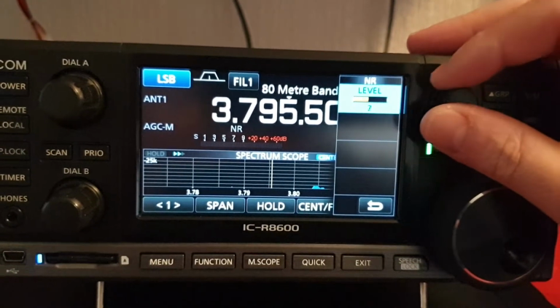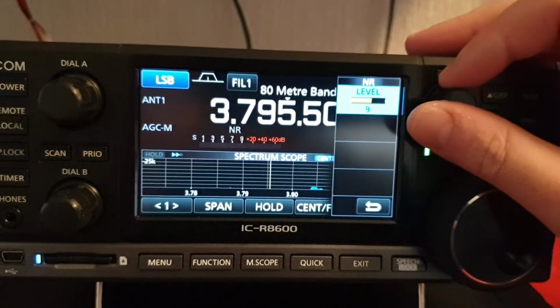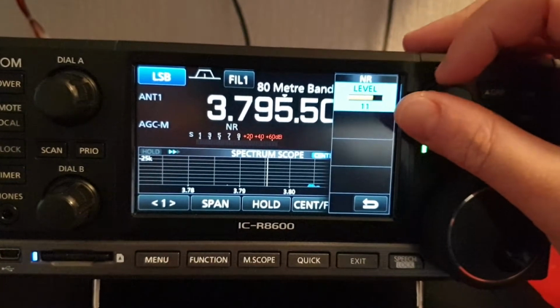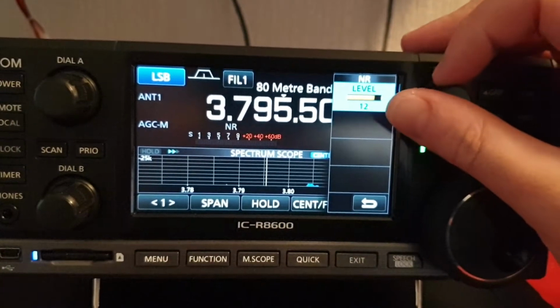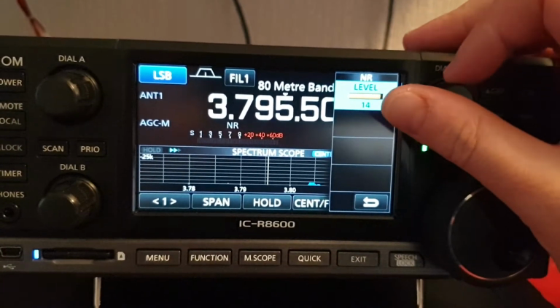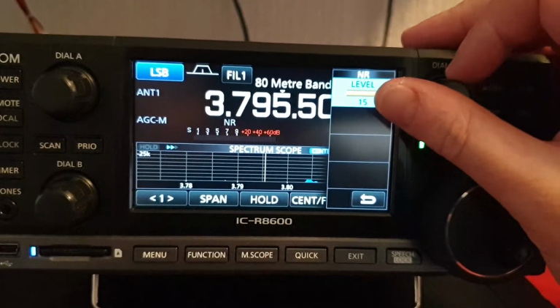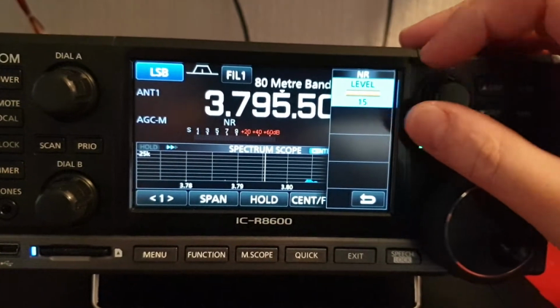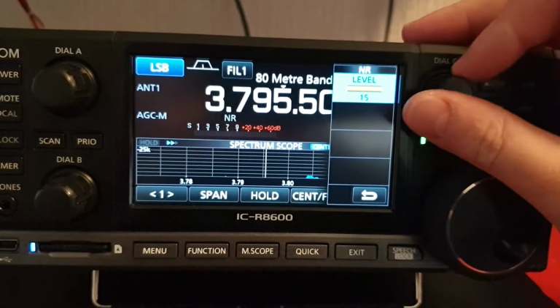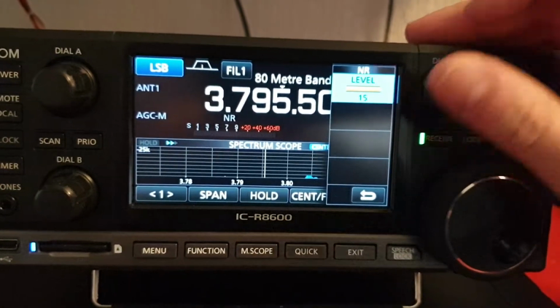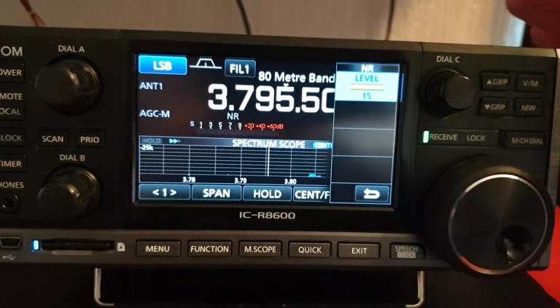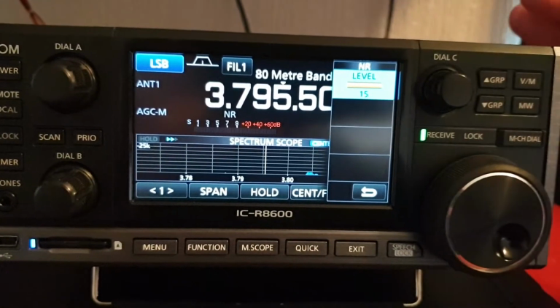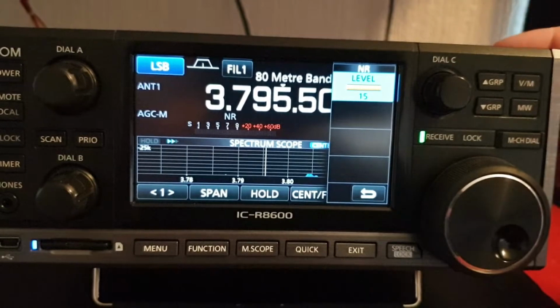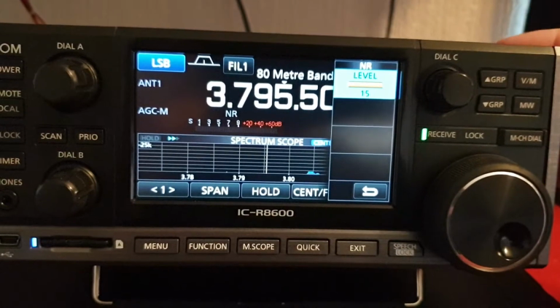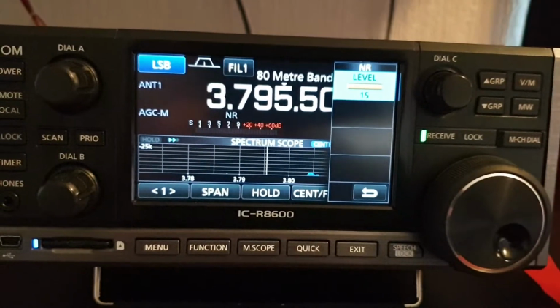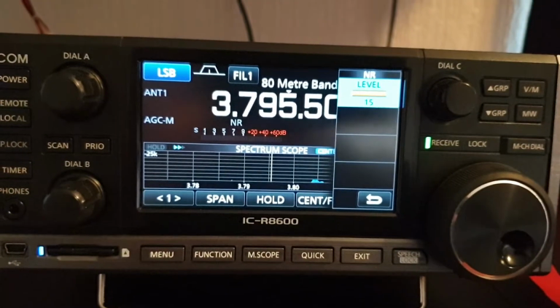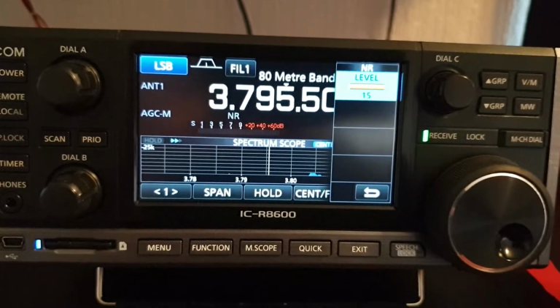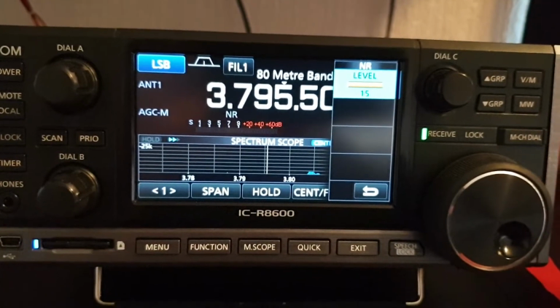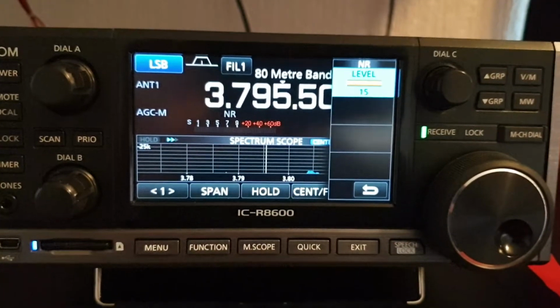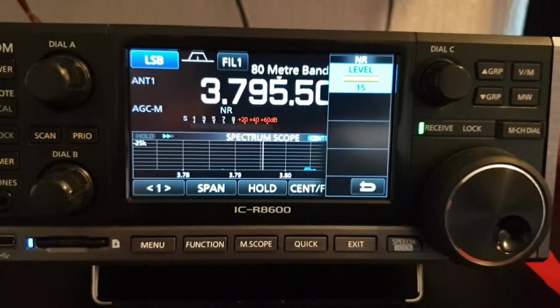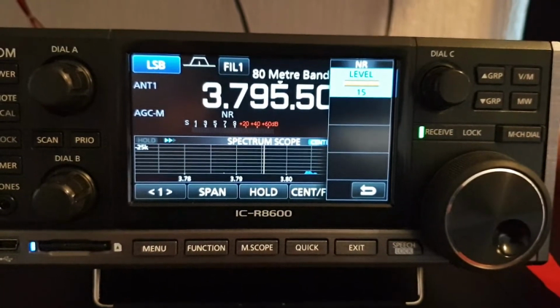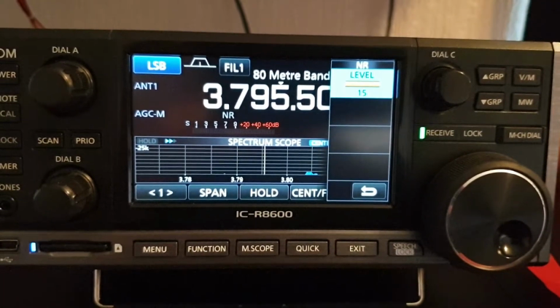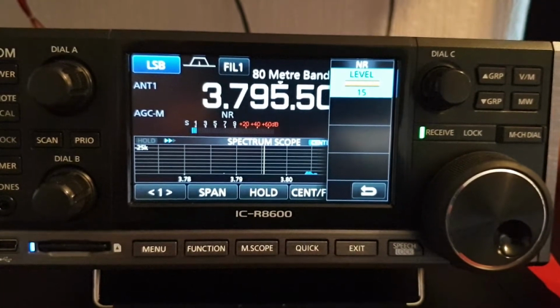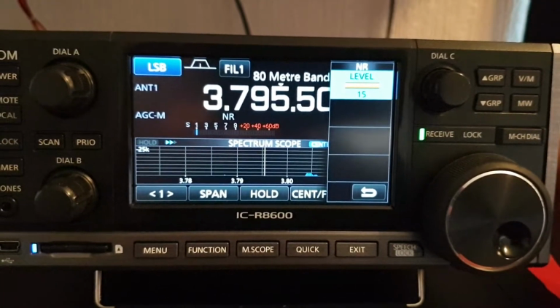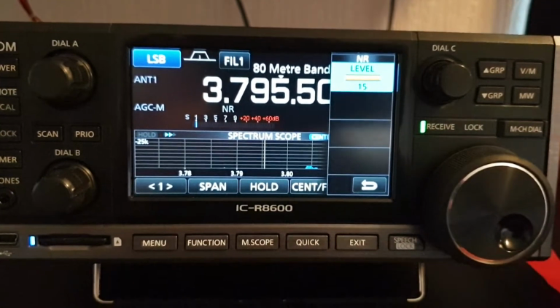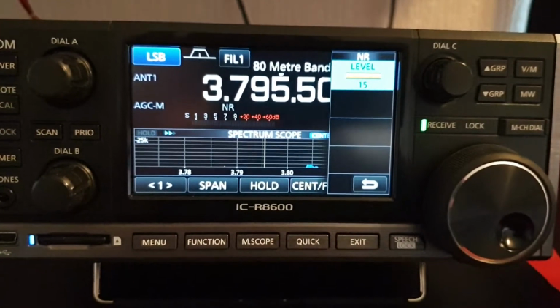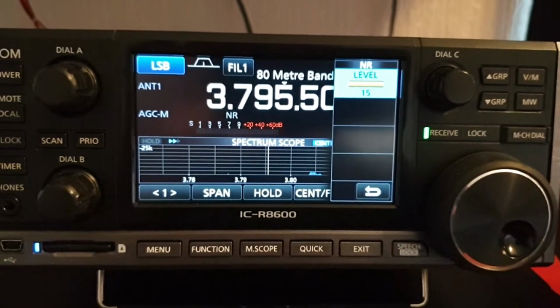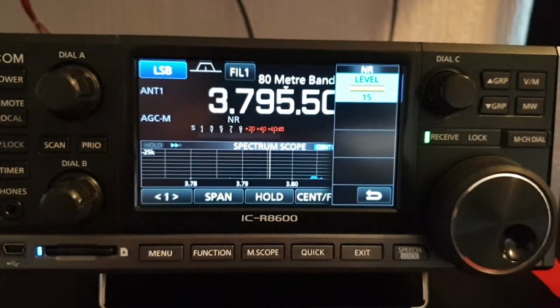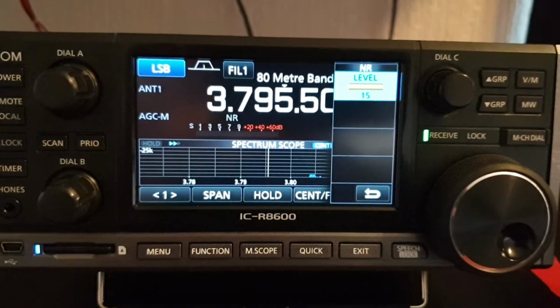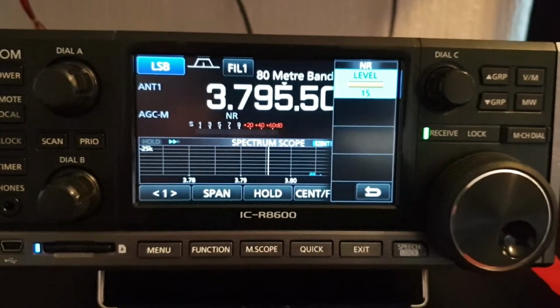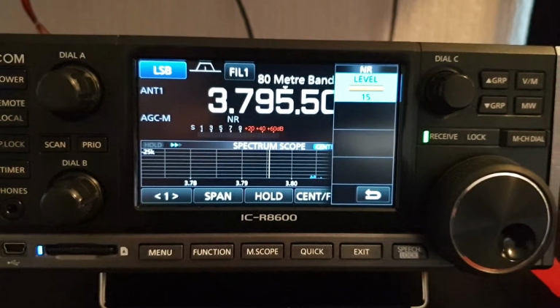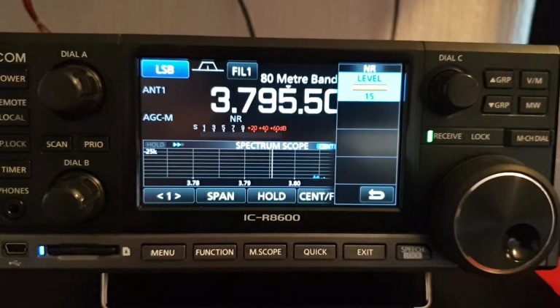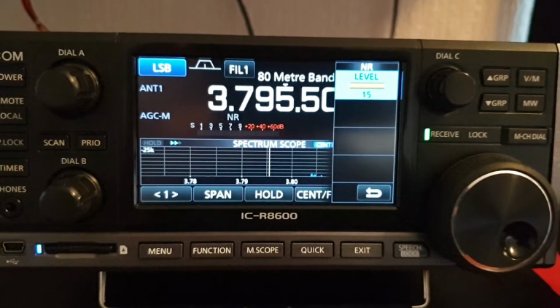It goes all the way up to 15, but that's just really bad — a very watery sound.